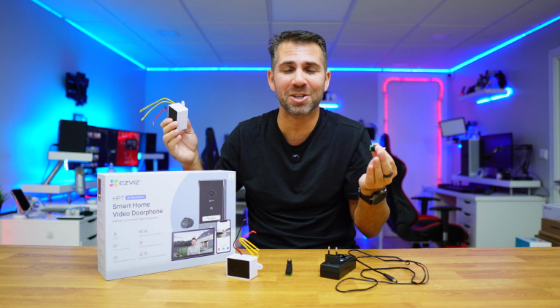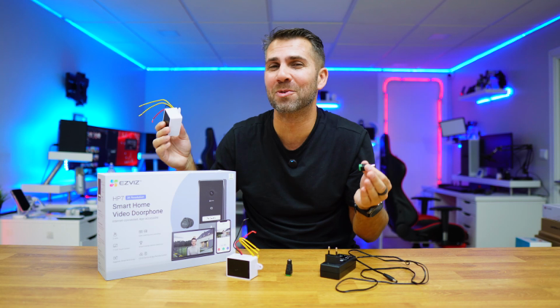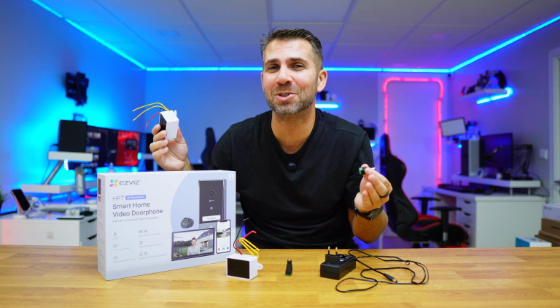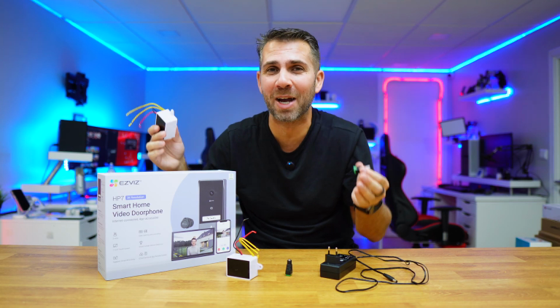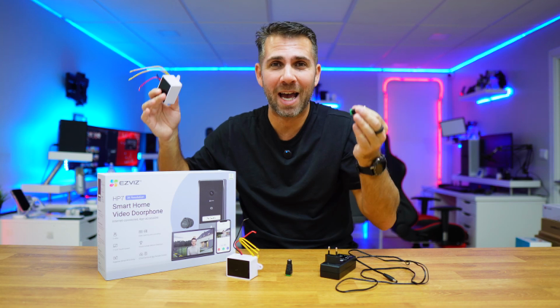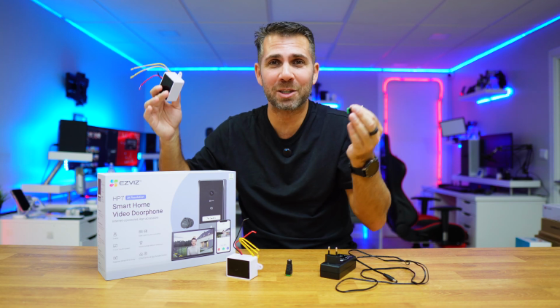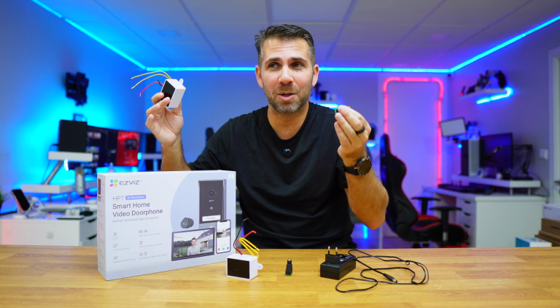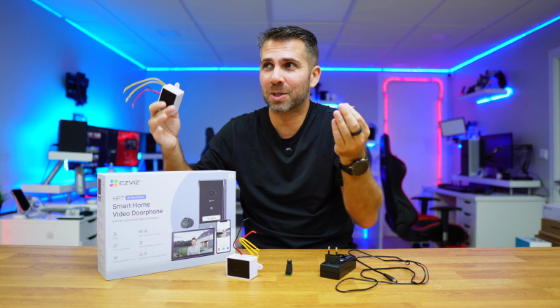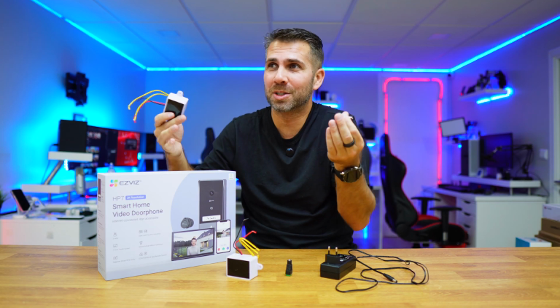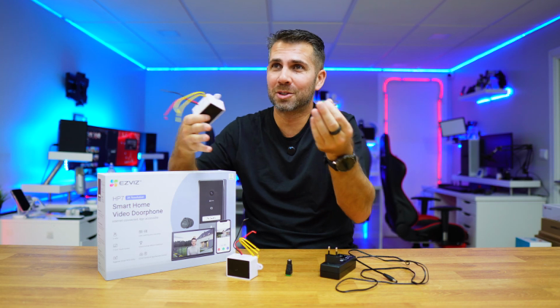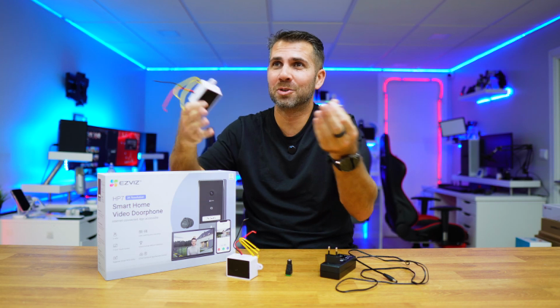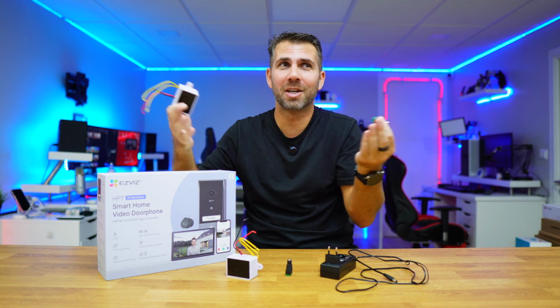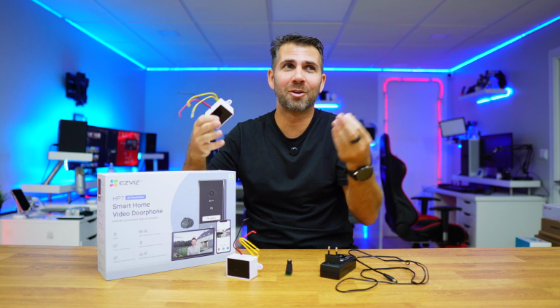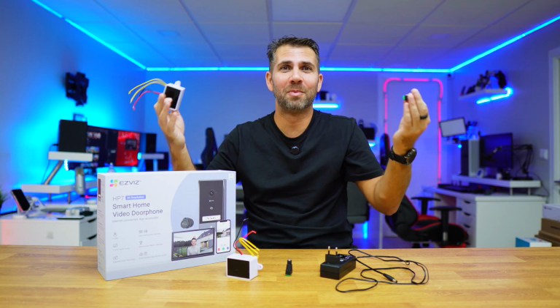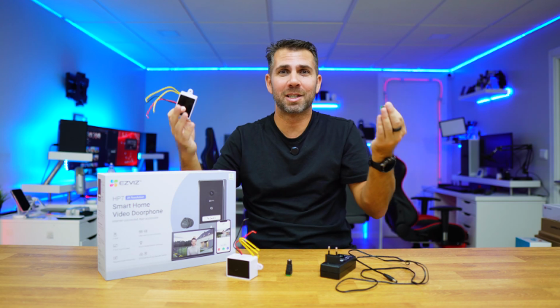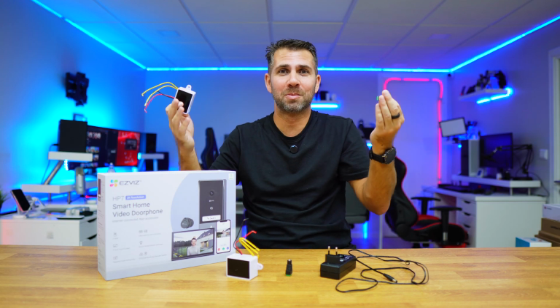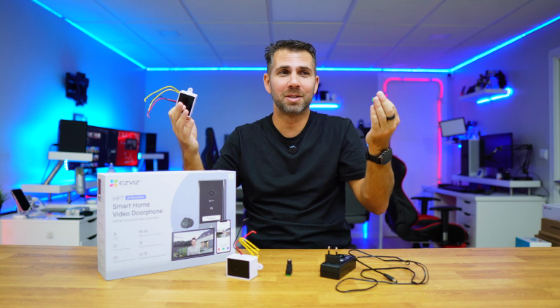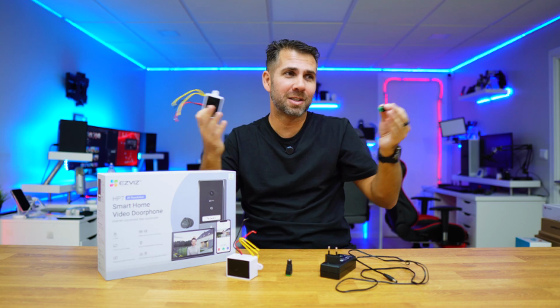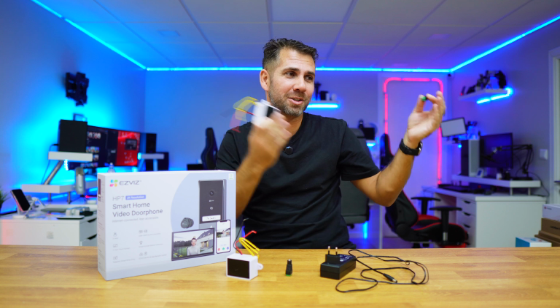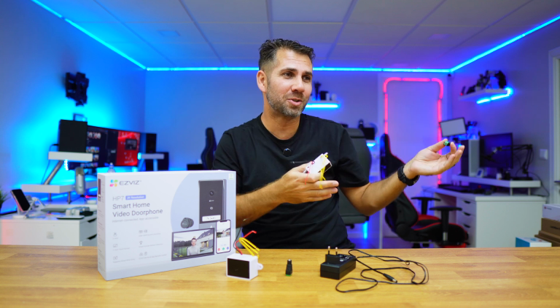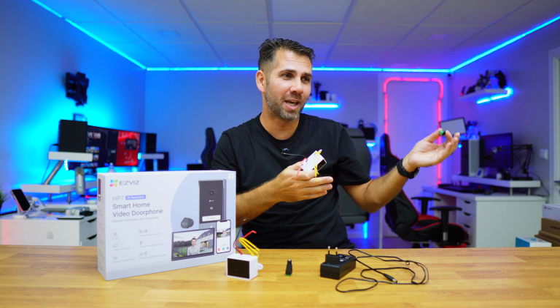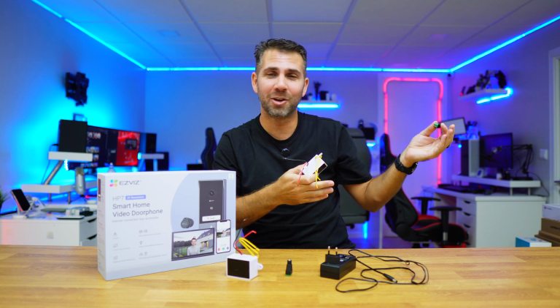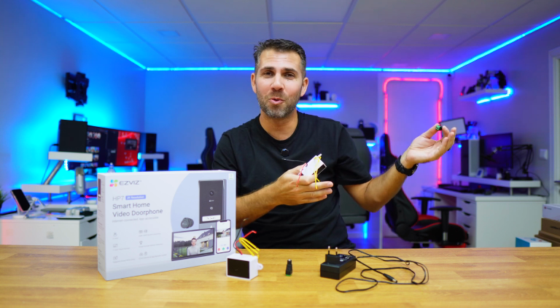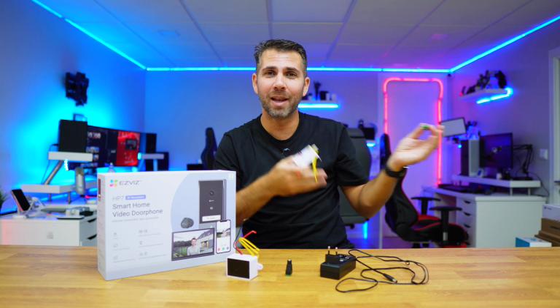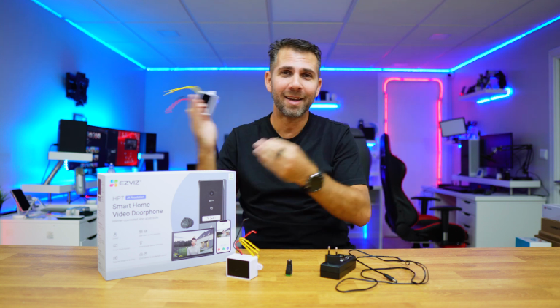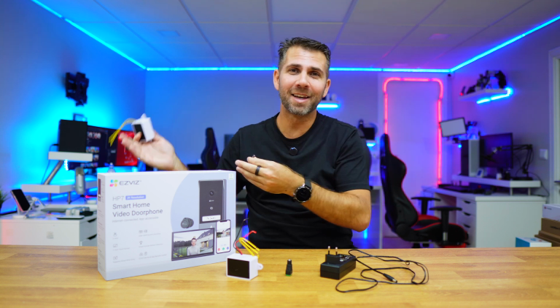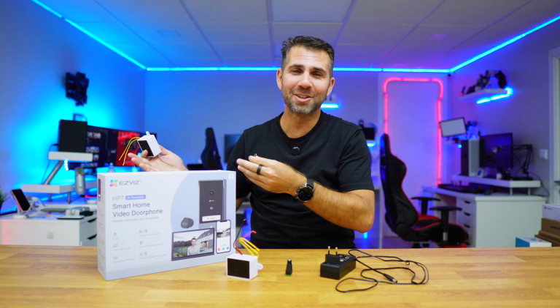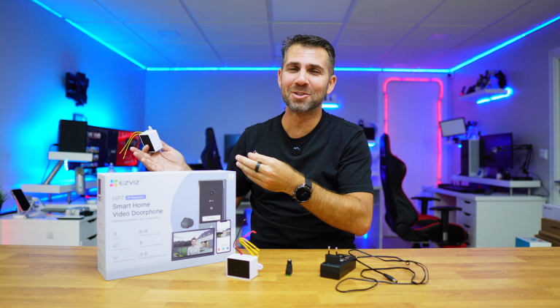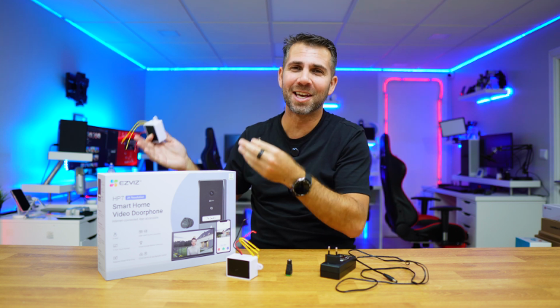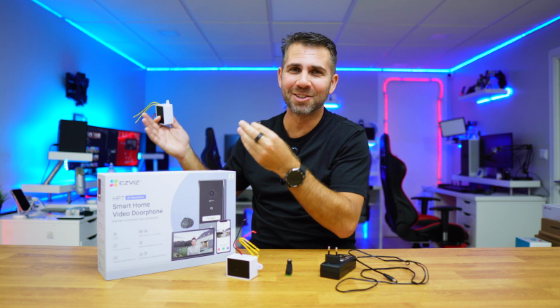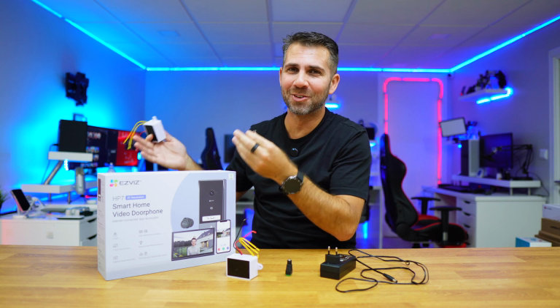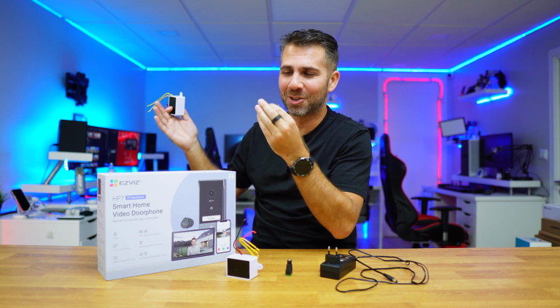I make sure everything is nicely tight, then go to the circuit breaker again, turn it on, and check if everything is working as expected. In this particular example everything was working great — and if it wasn't, I would share that with you as well, because I share all my experiences, both the ones that go well and those that don't.